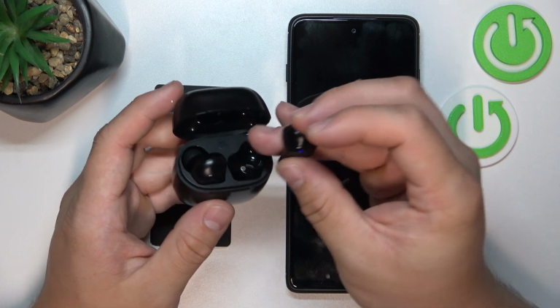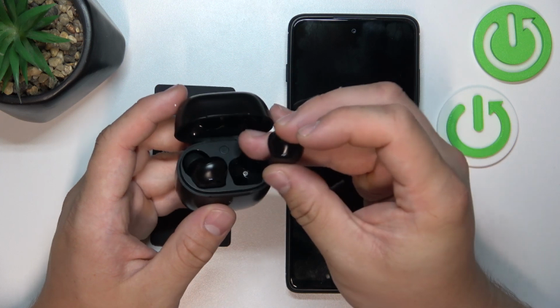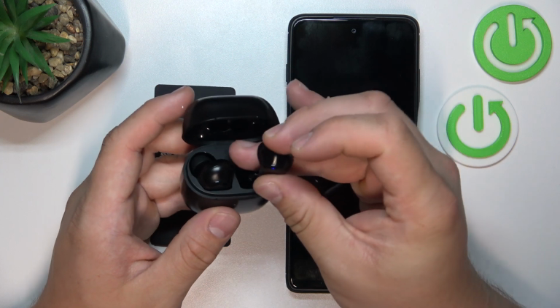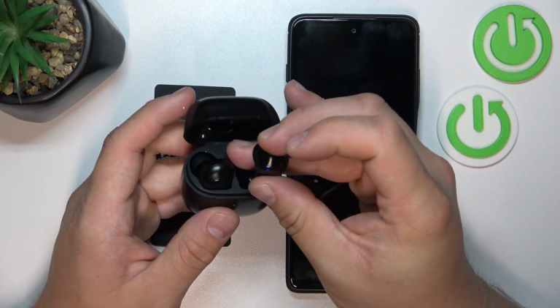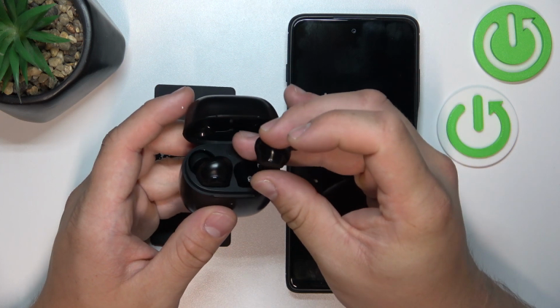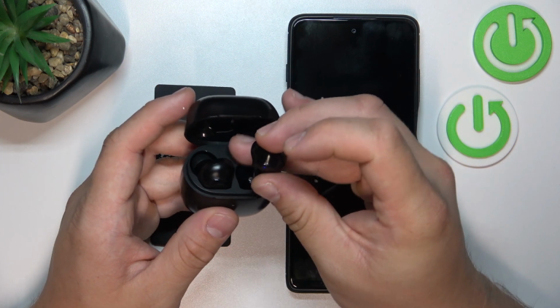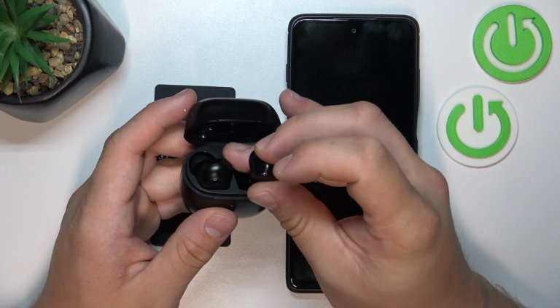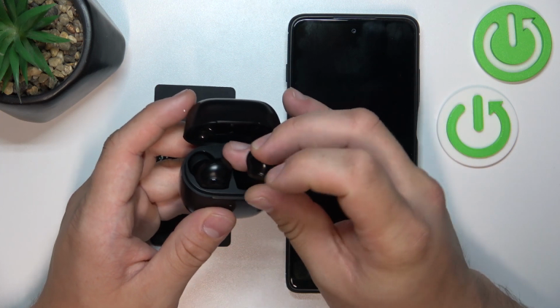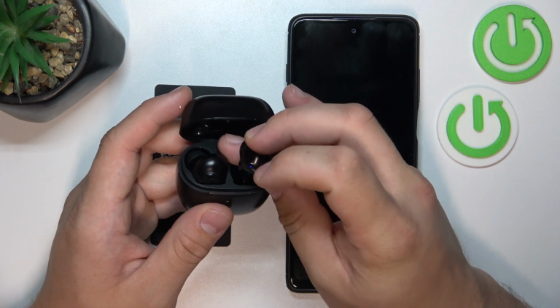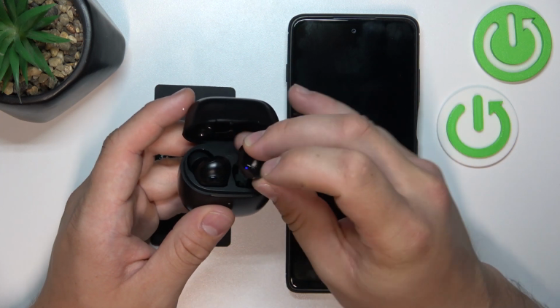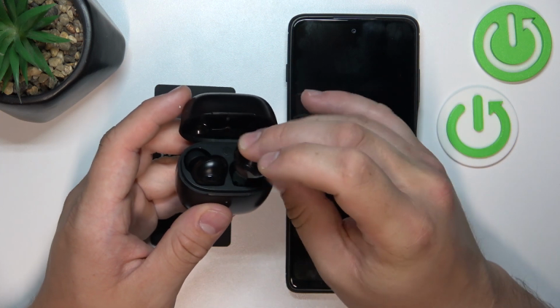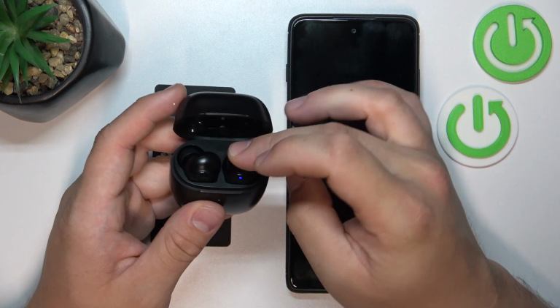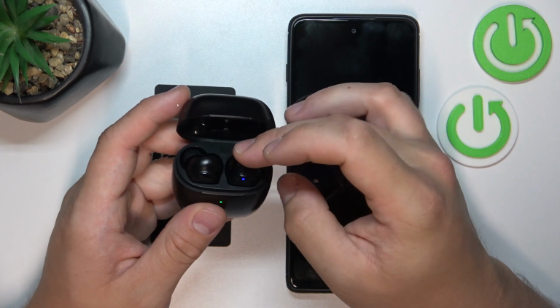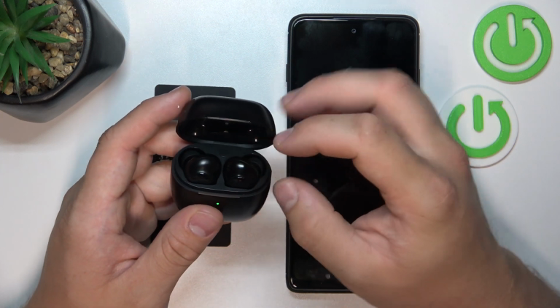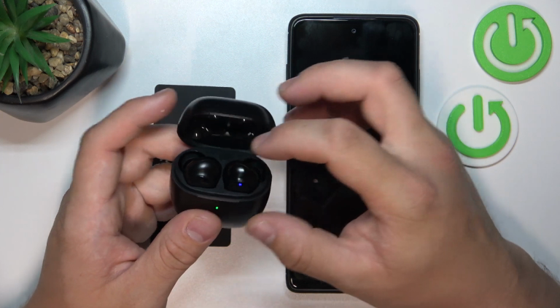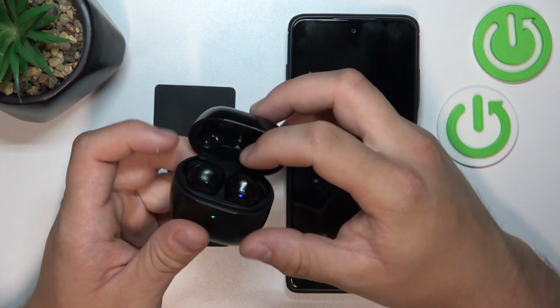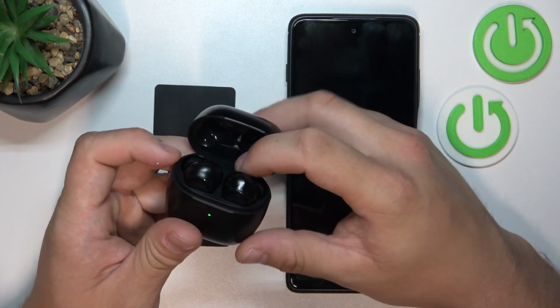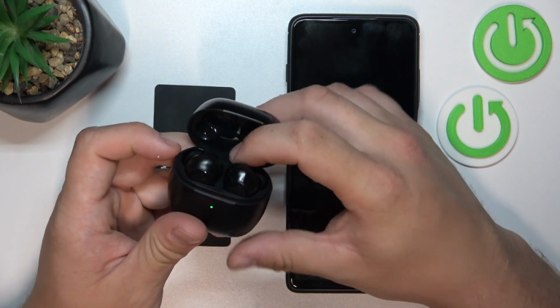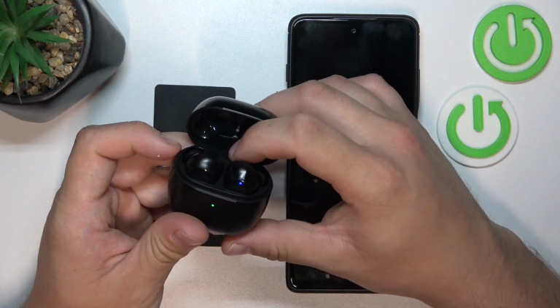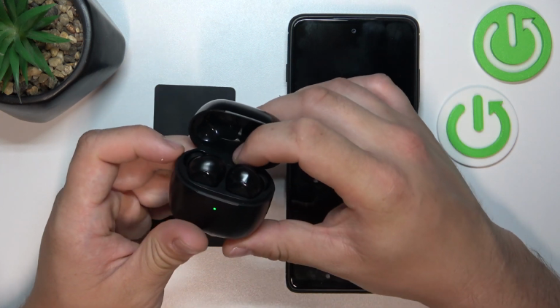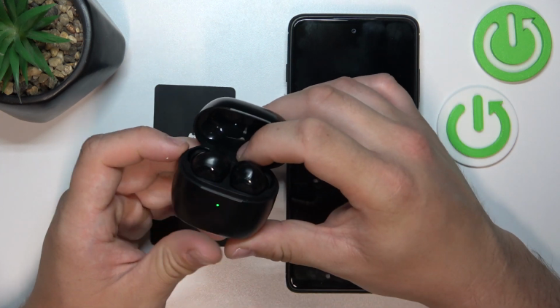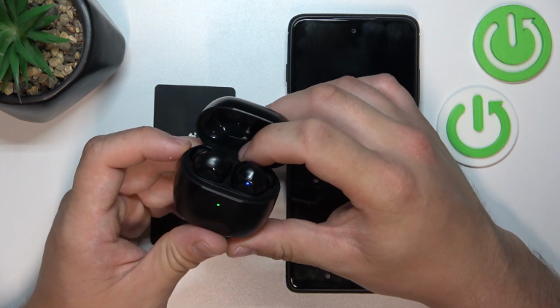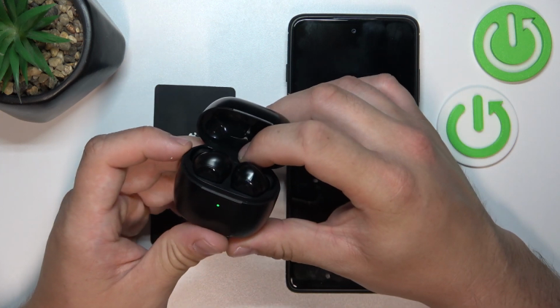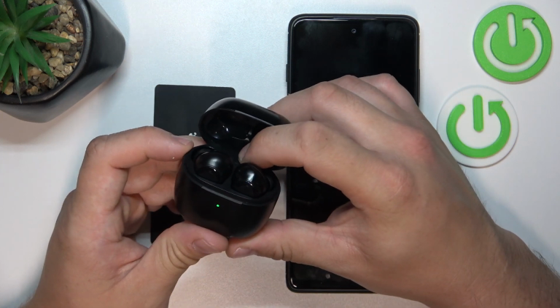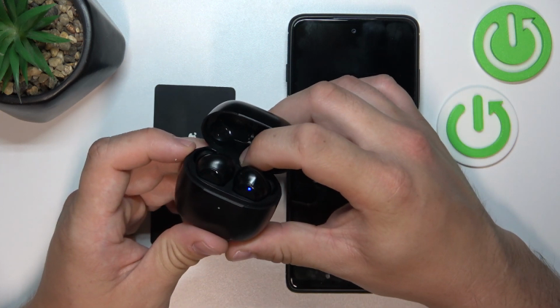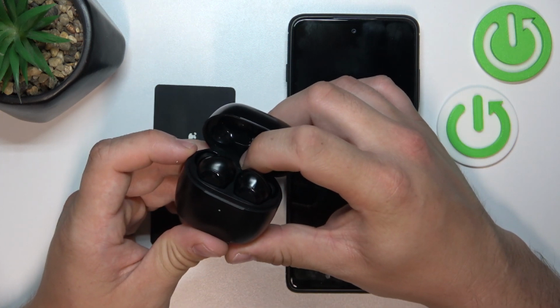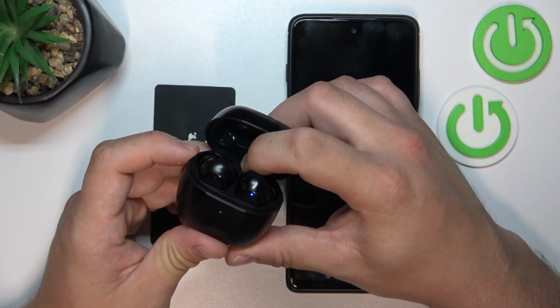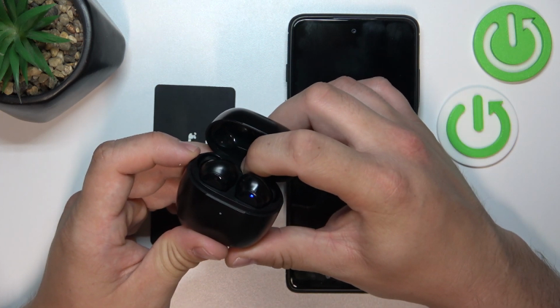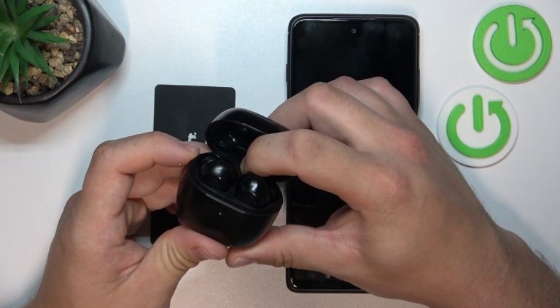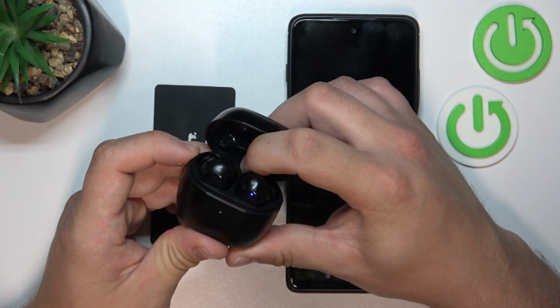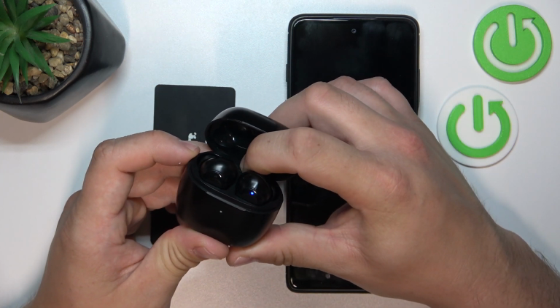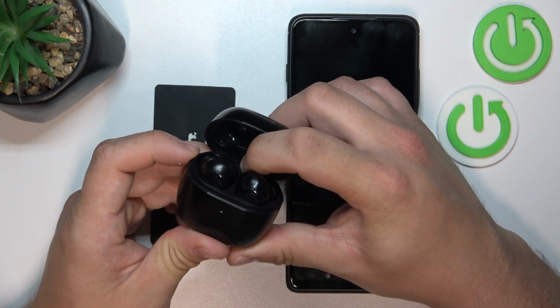If they didn't, place them back in the charging case and press this button for 2 seconds.